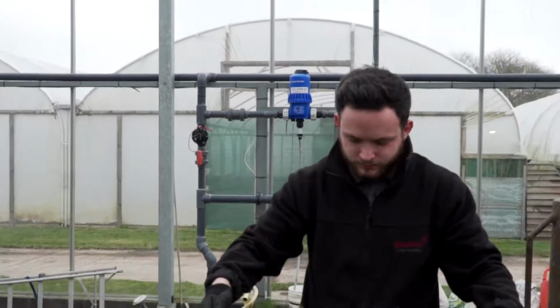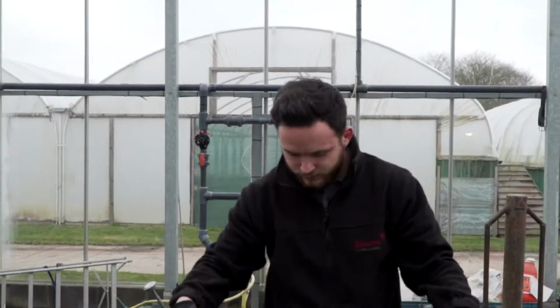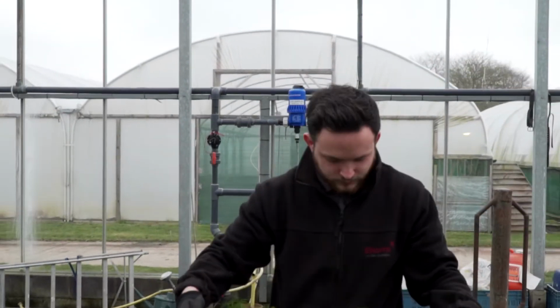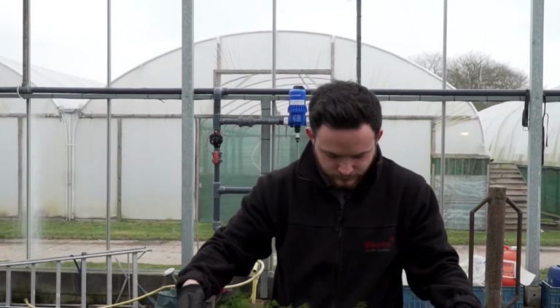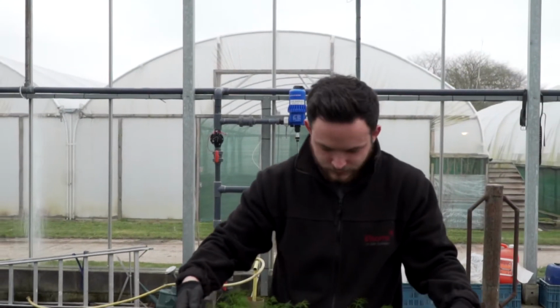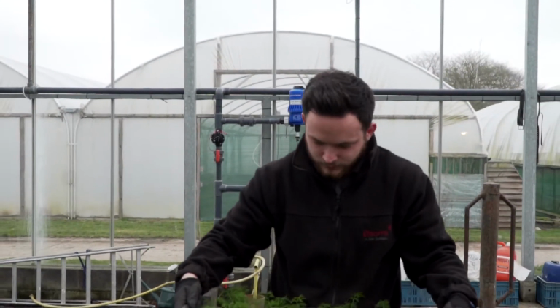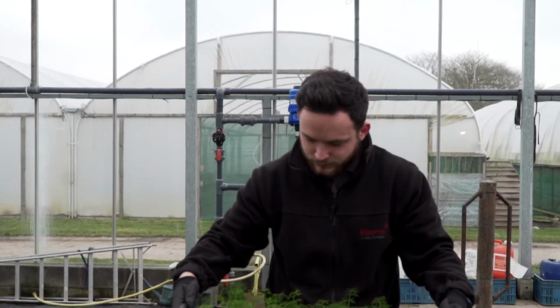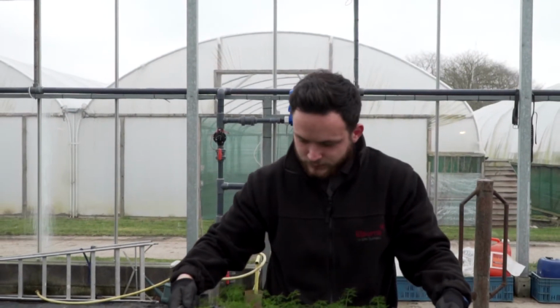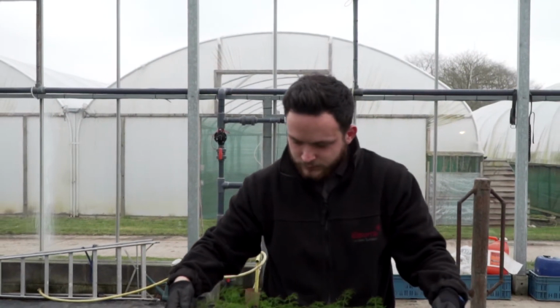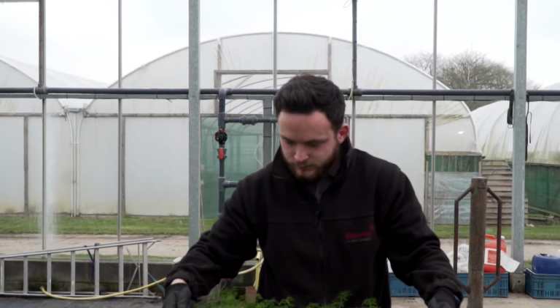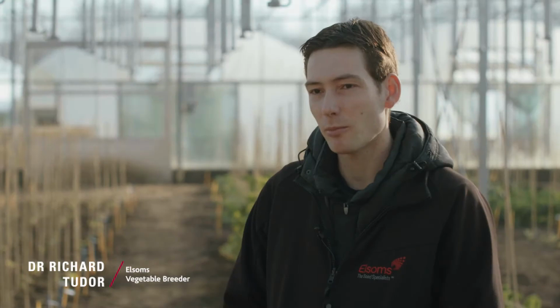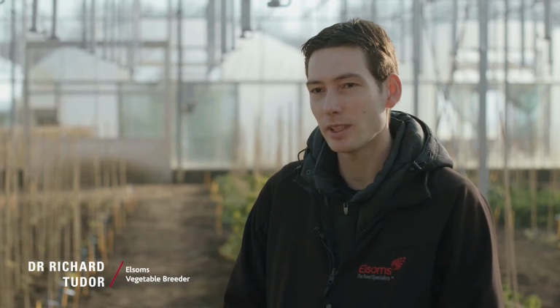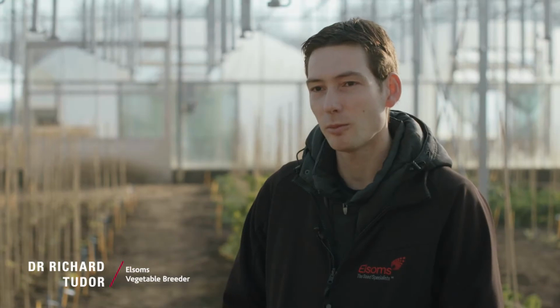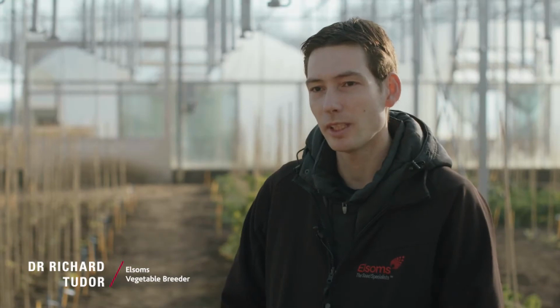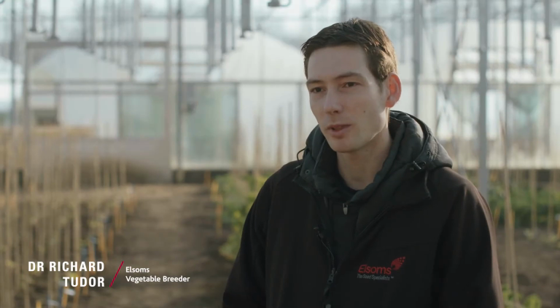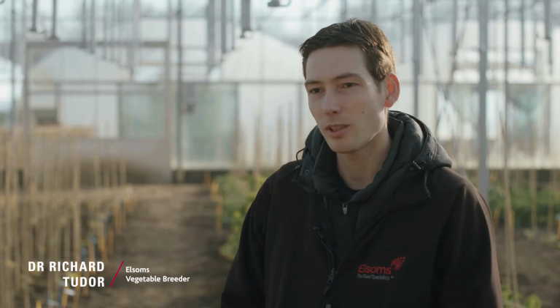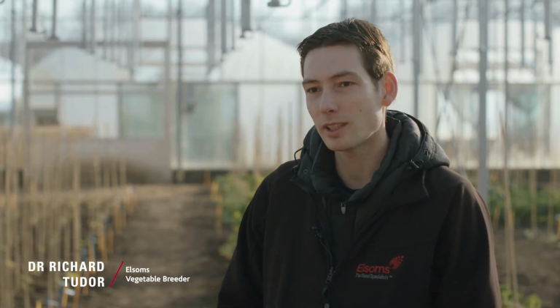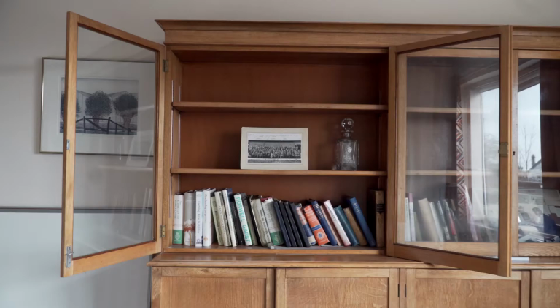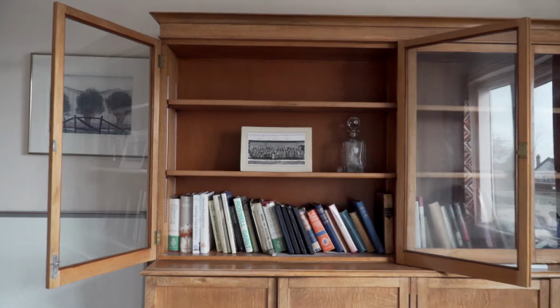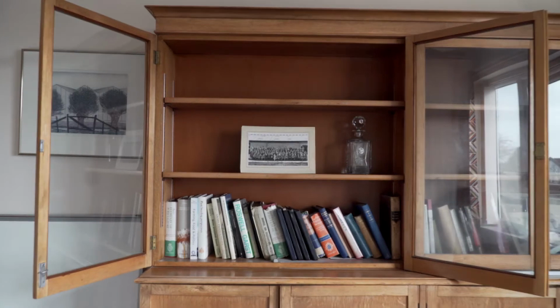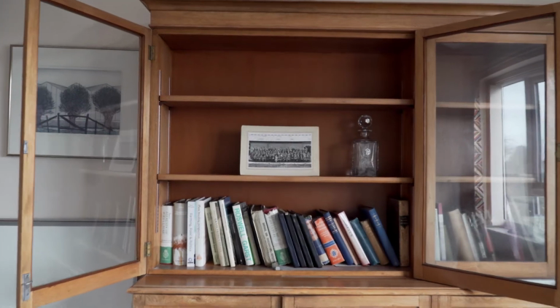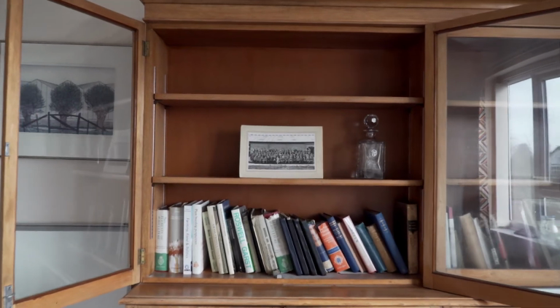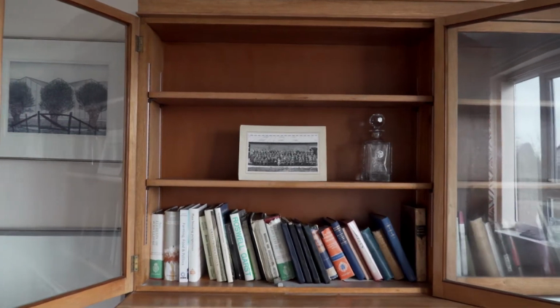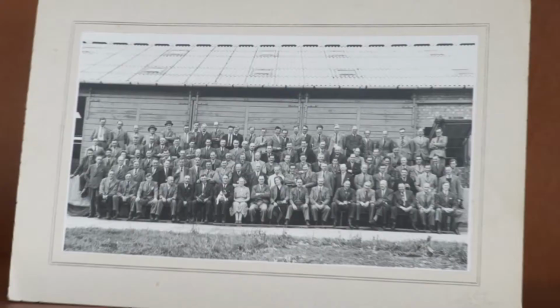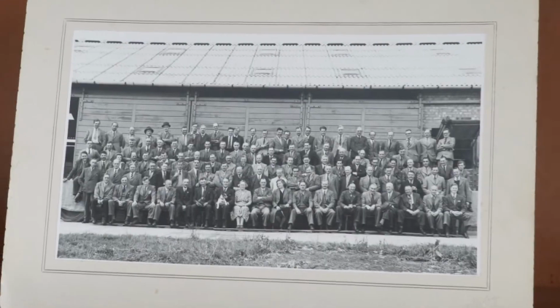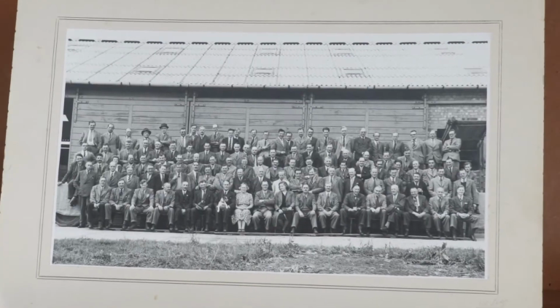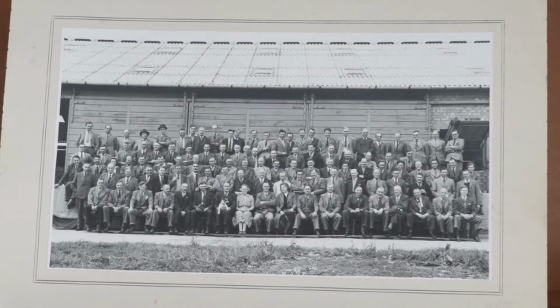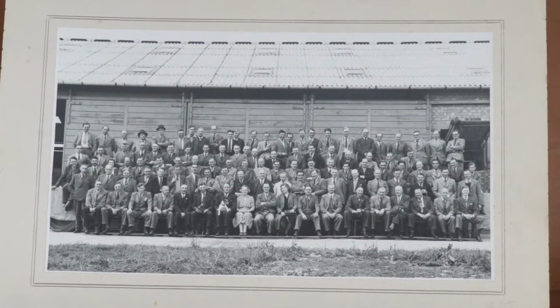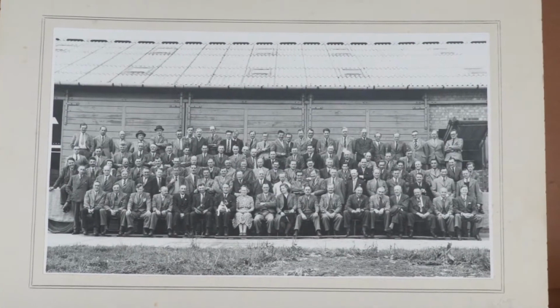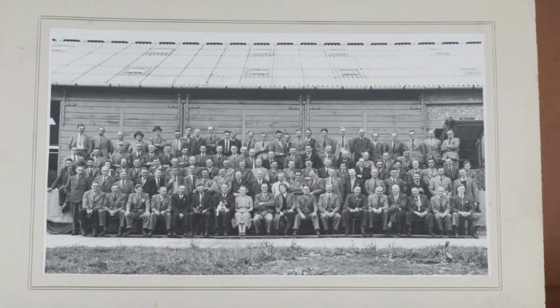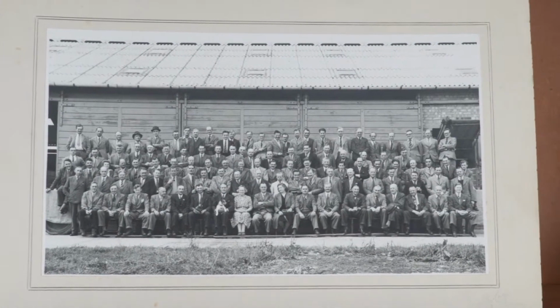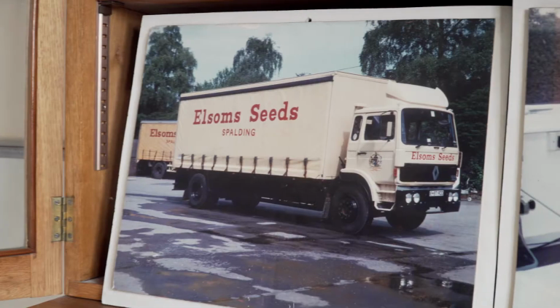Elsums is the UK's leading independent plant breeding company with a long established history. The company has been around for over 160 years.